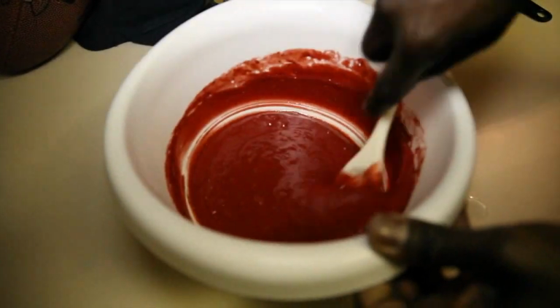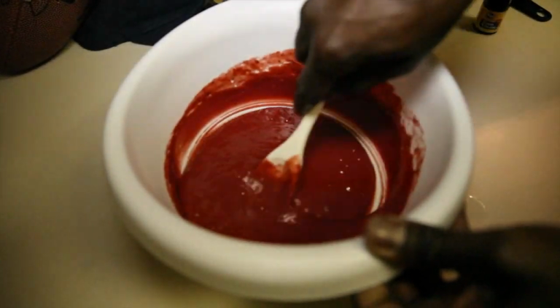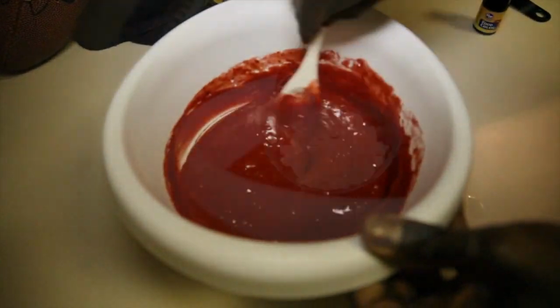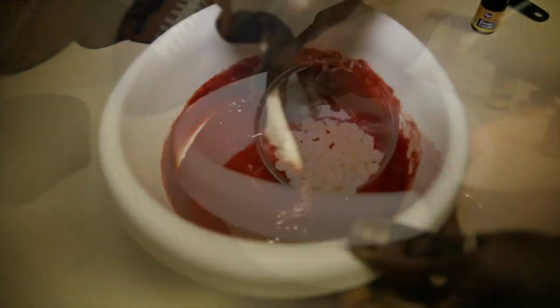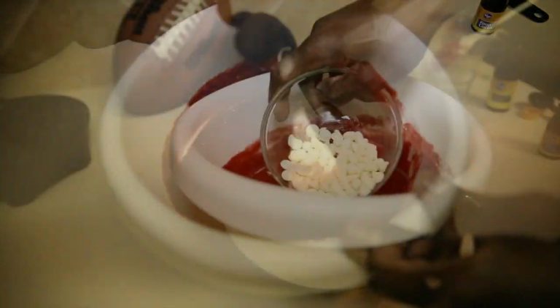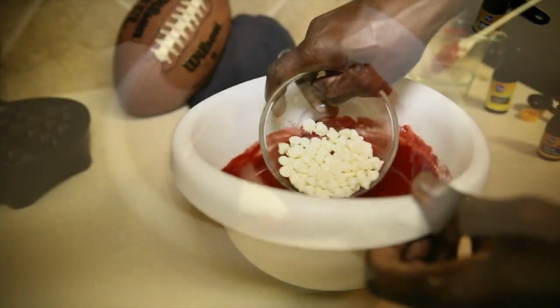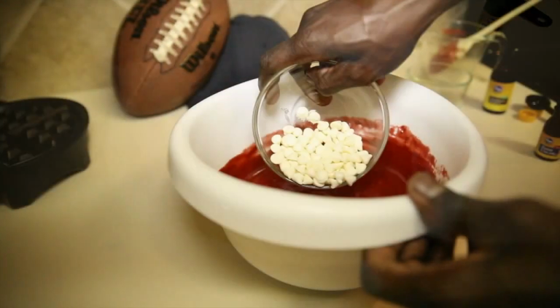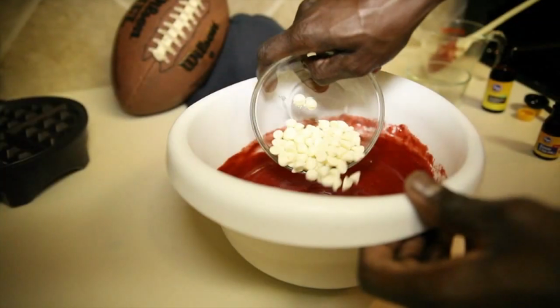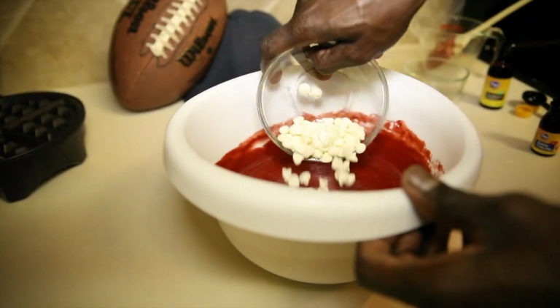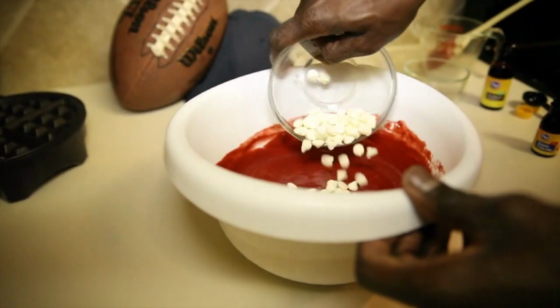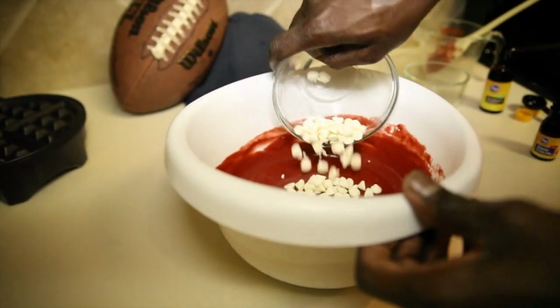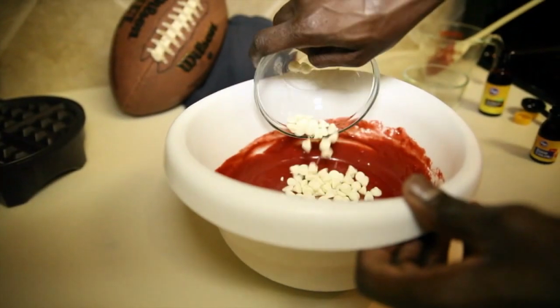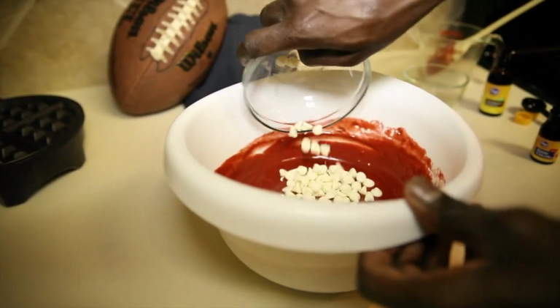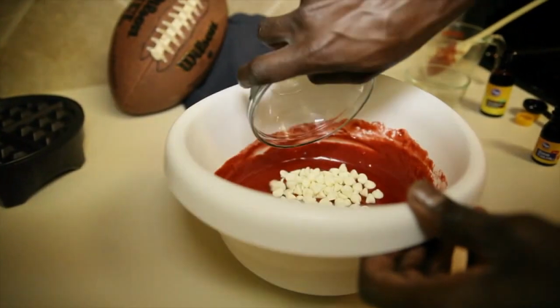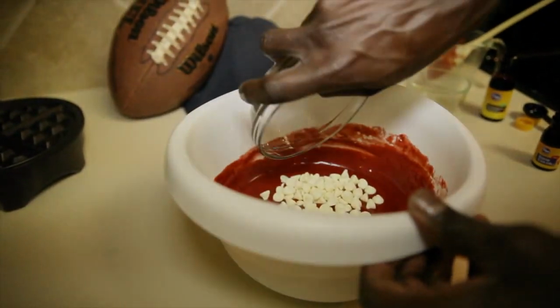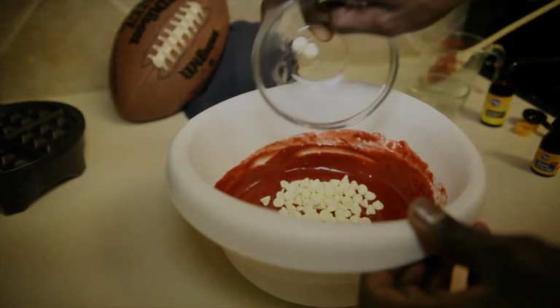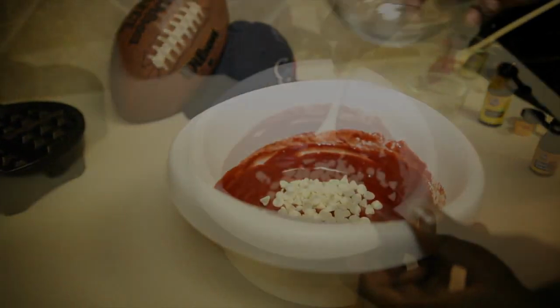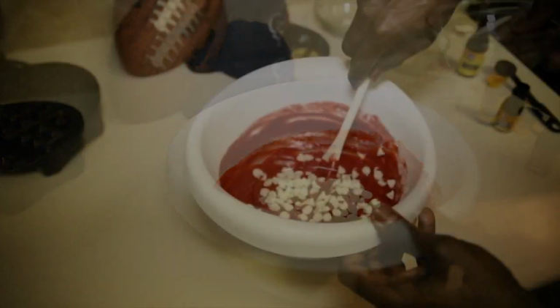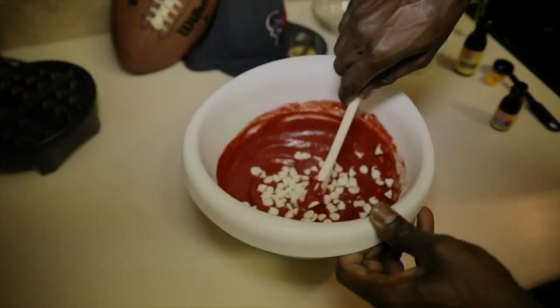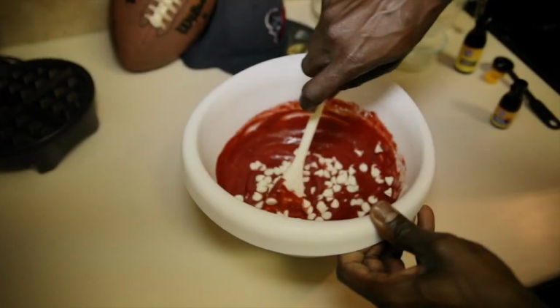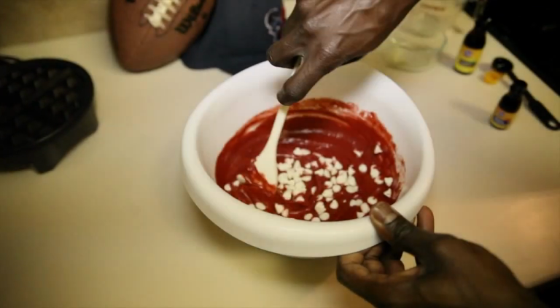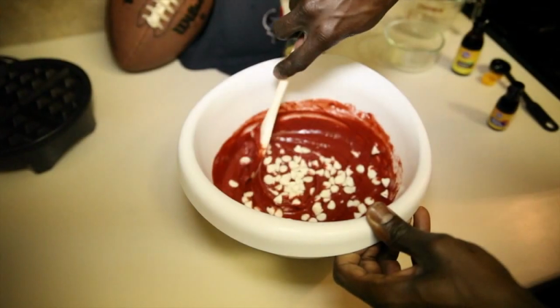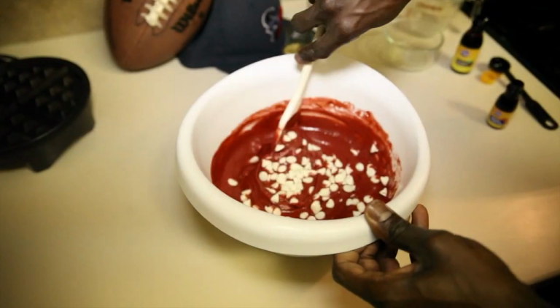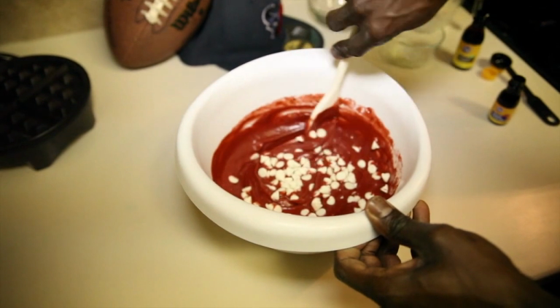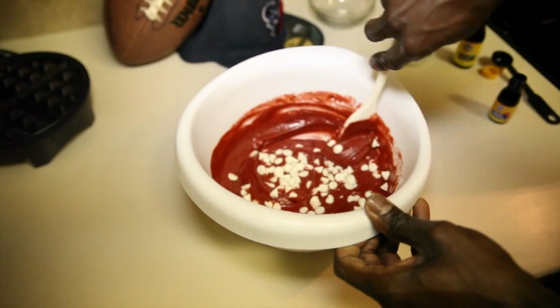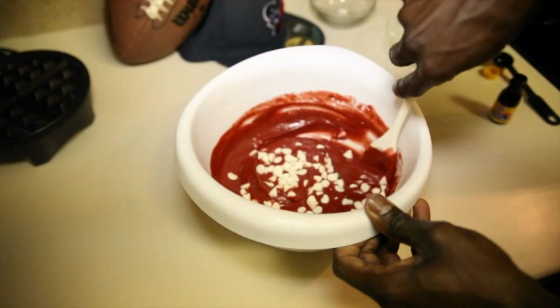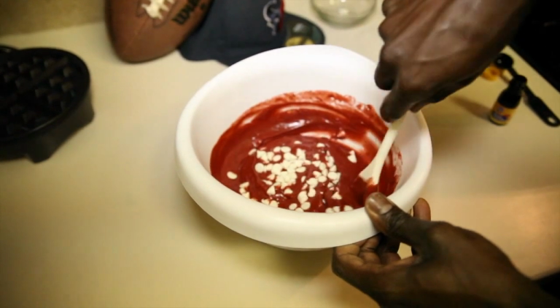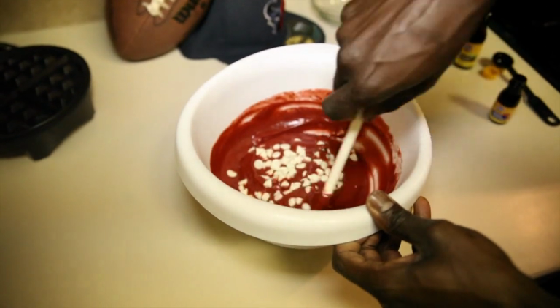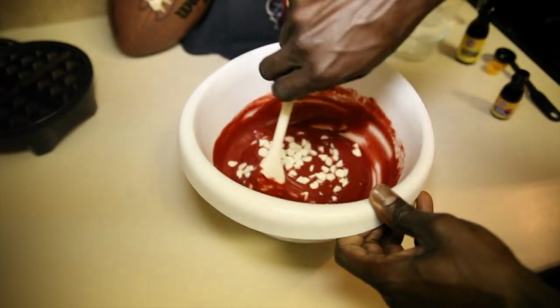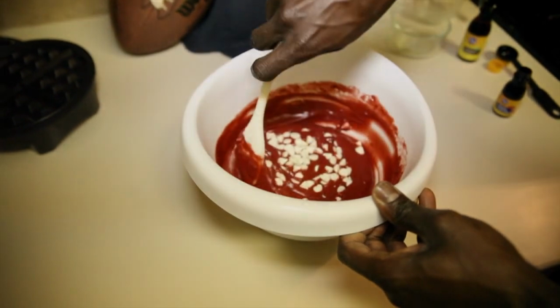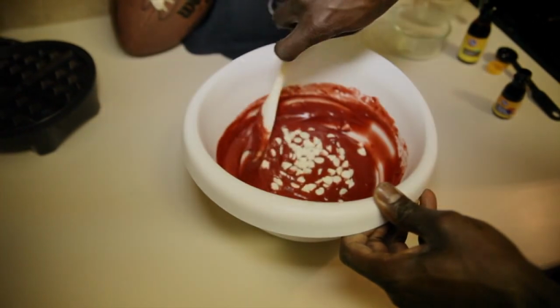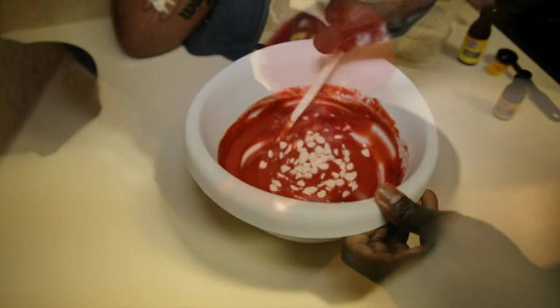If you want to jazz it up a little bit, which I do, then fold in white chocolate chips into the batter.